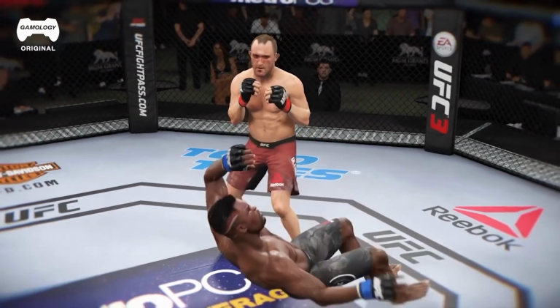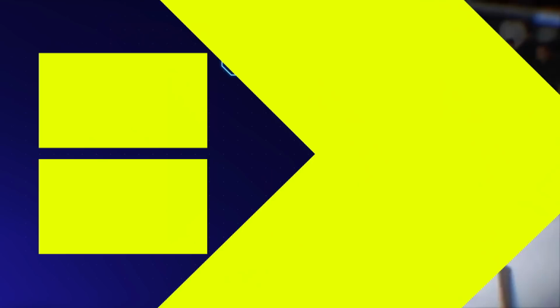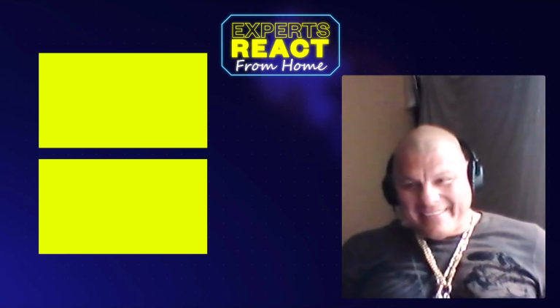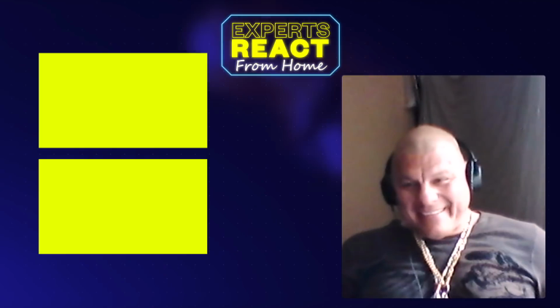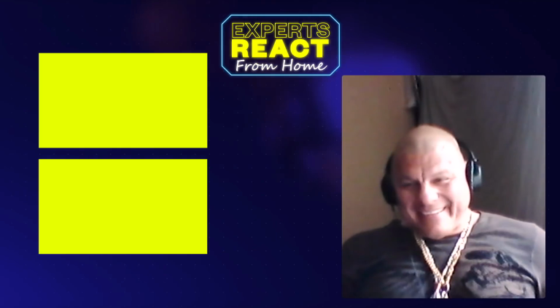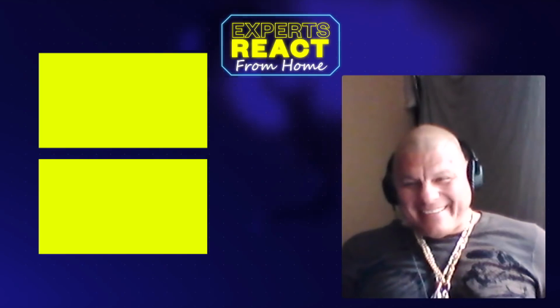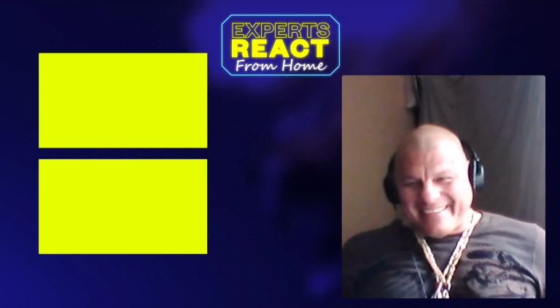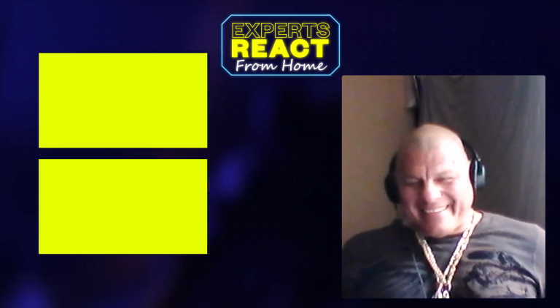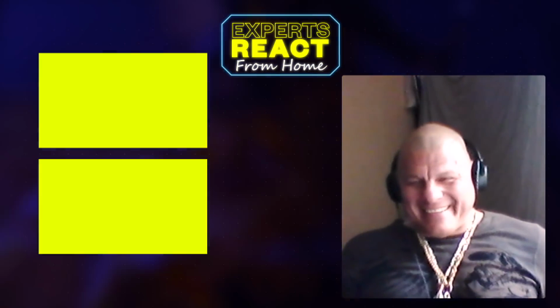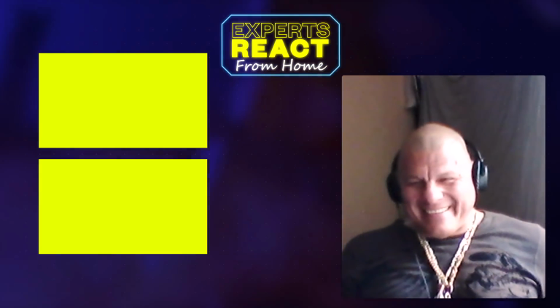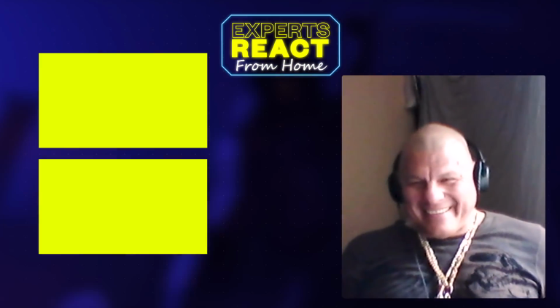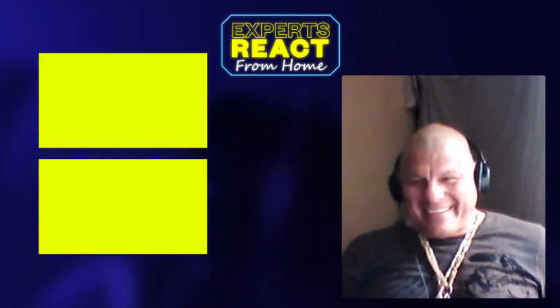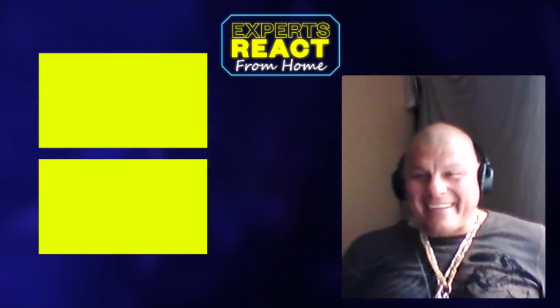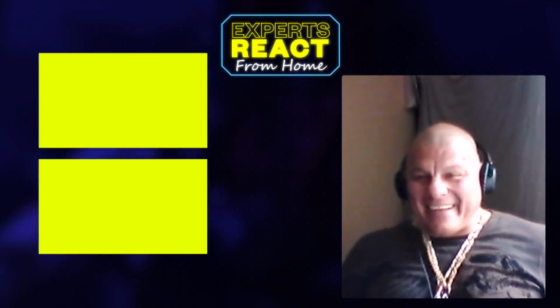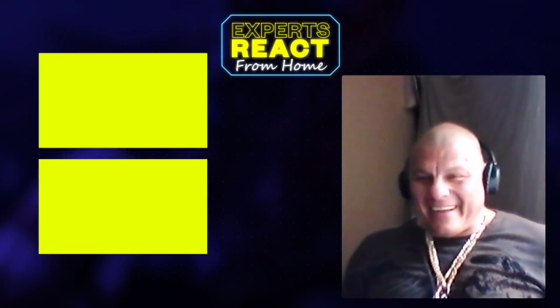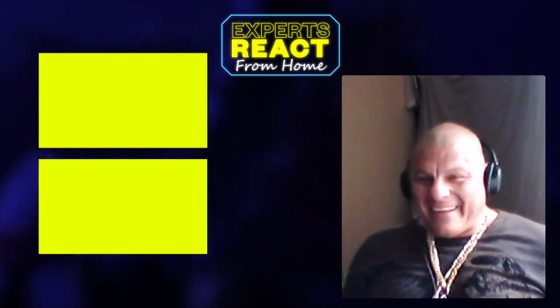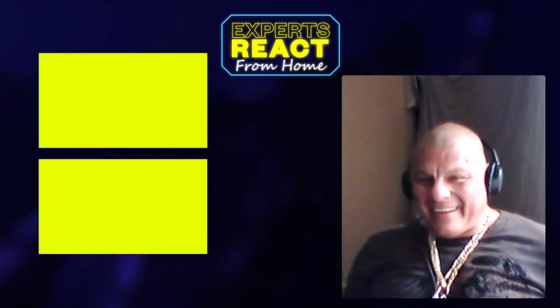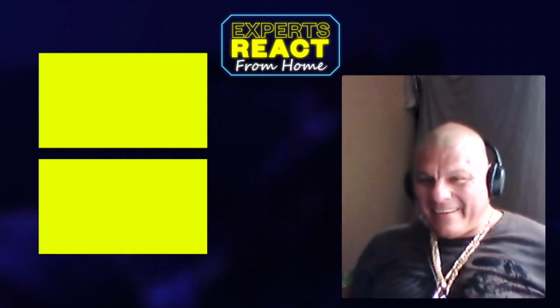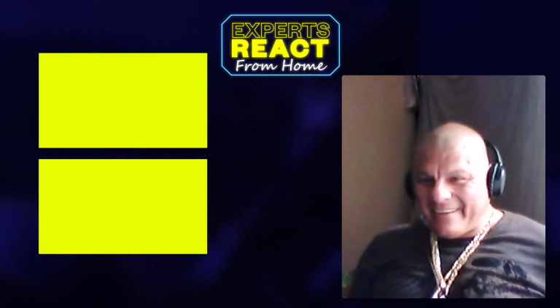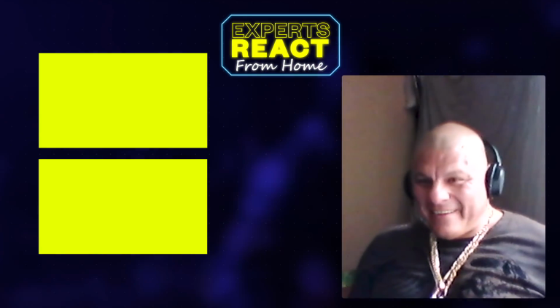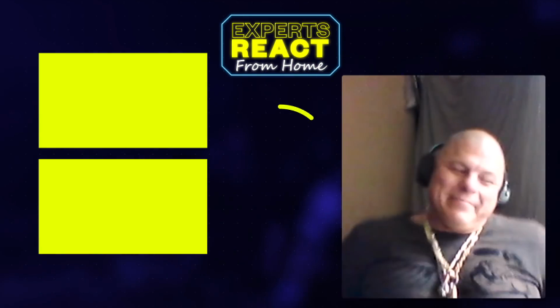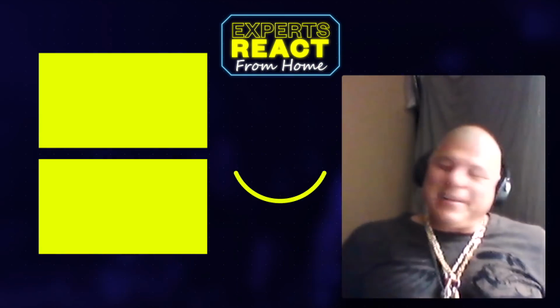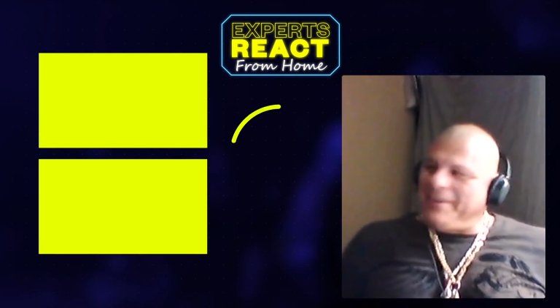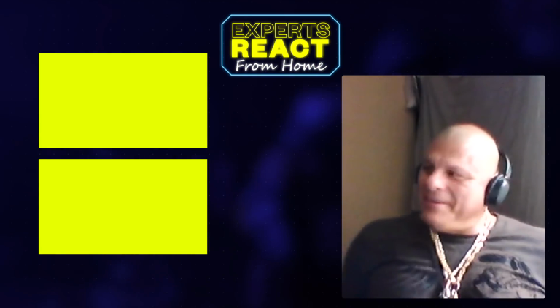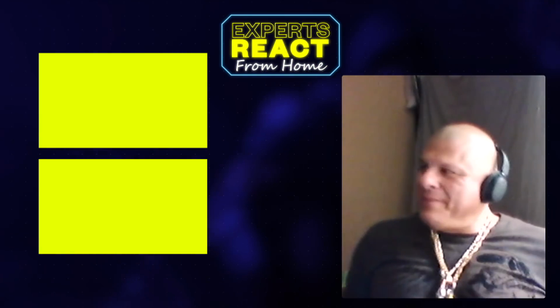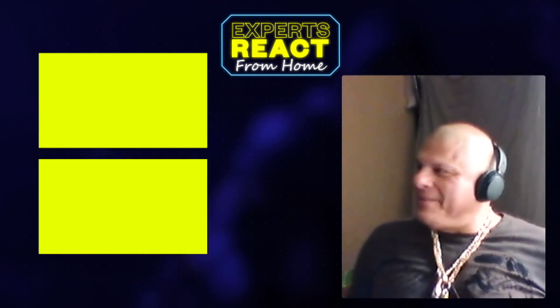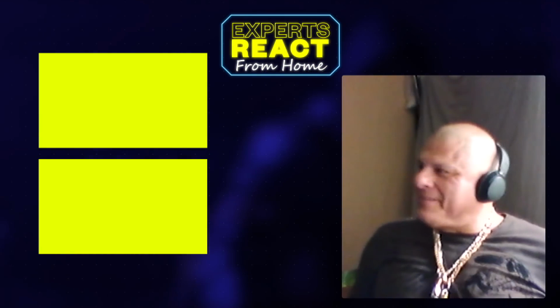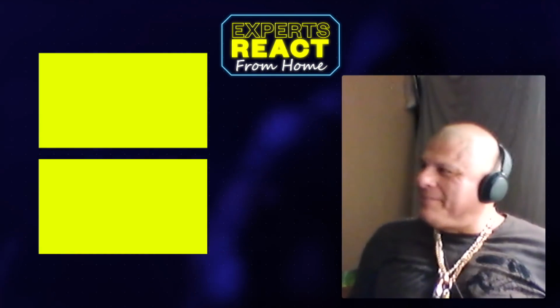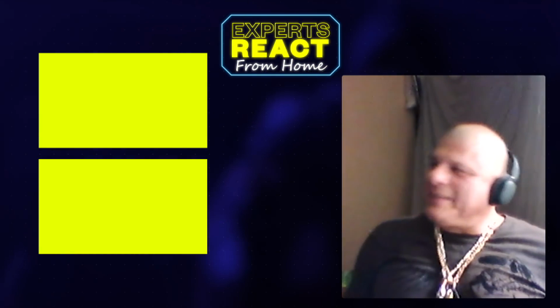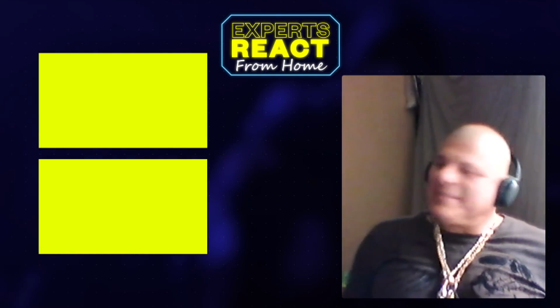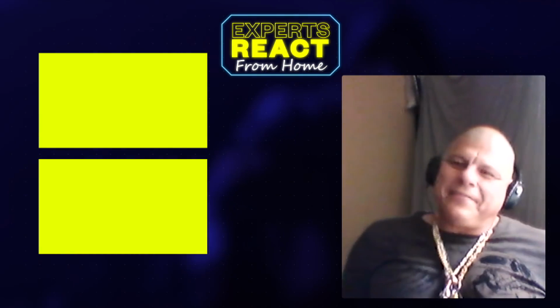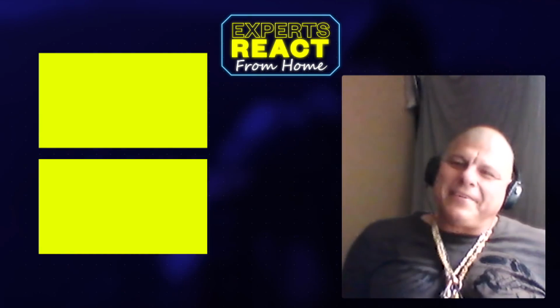Hey Mariano, does size matter? Bigger is sometimes safer.